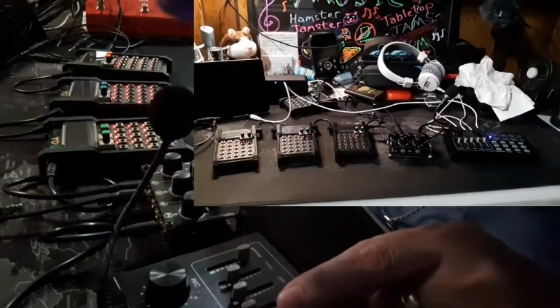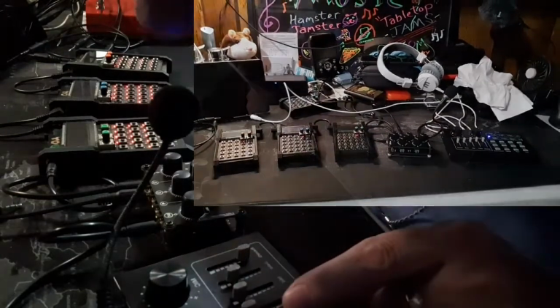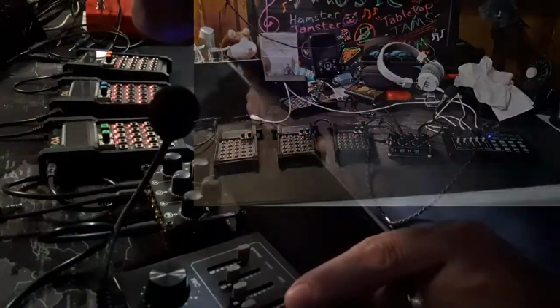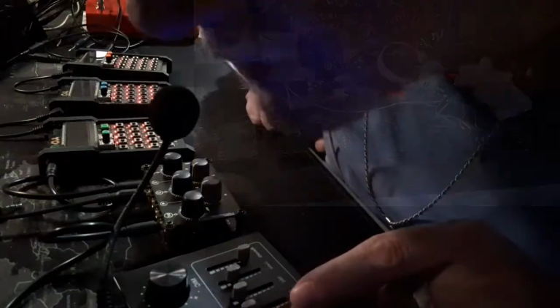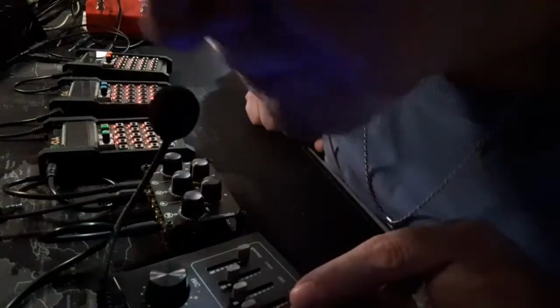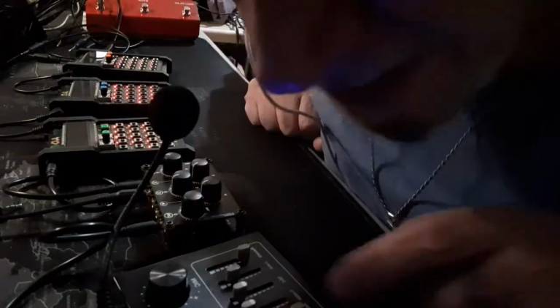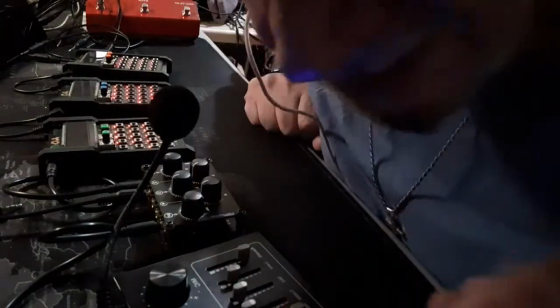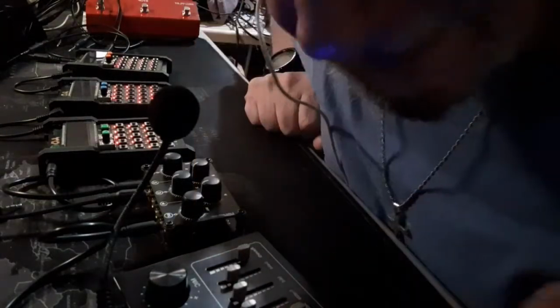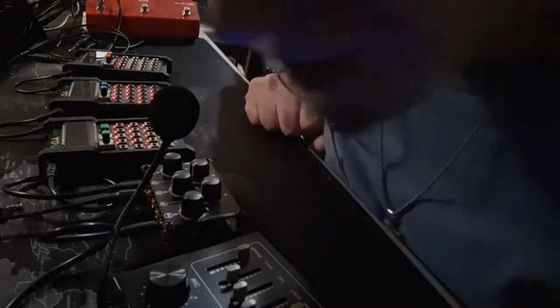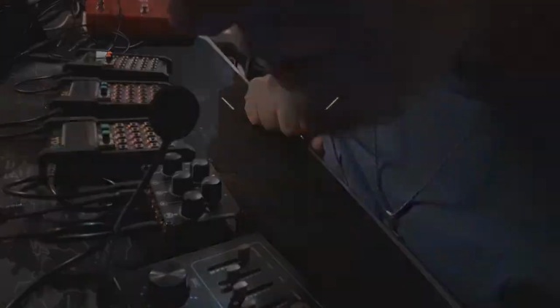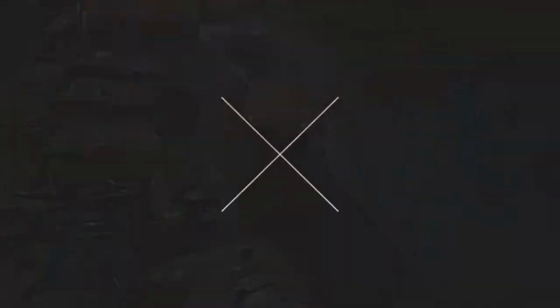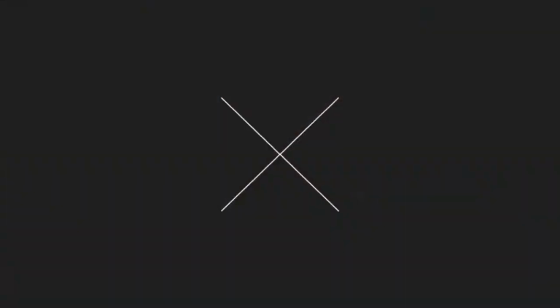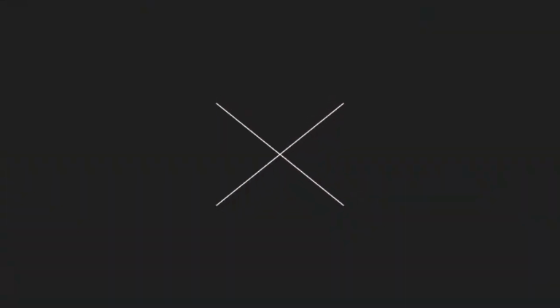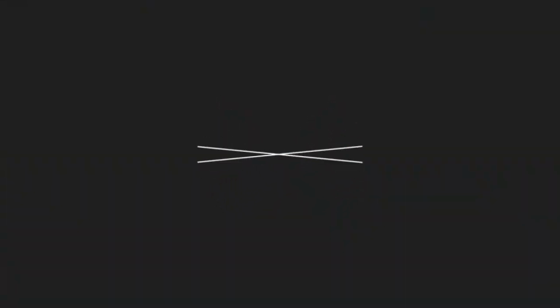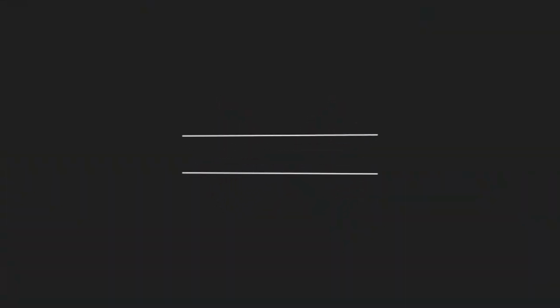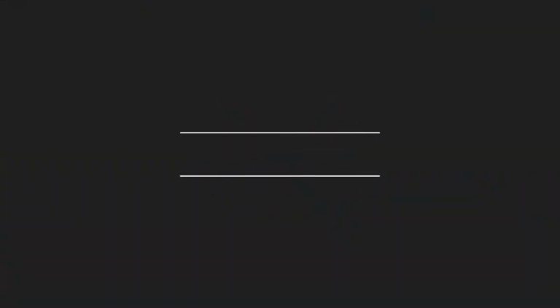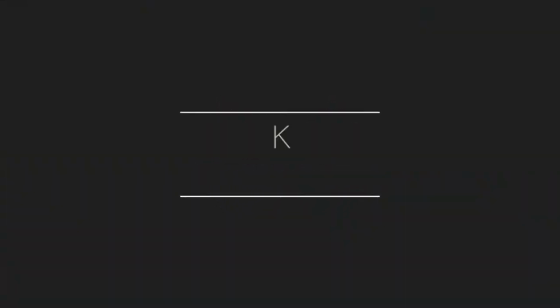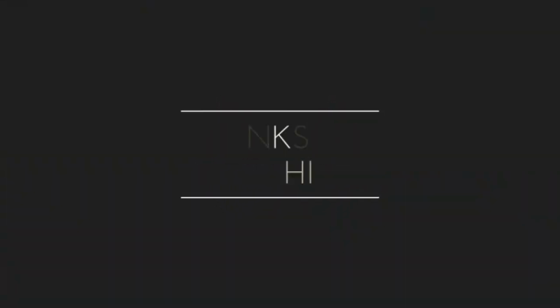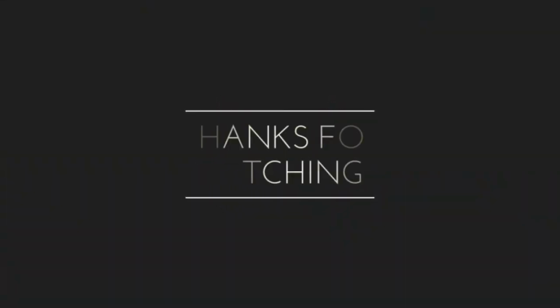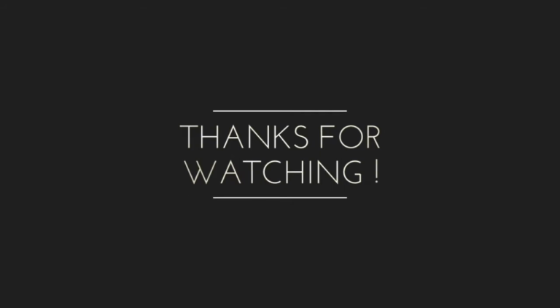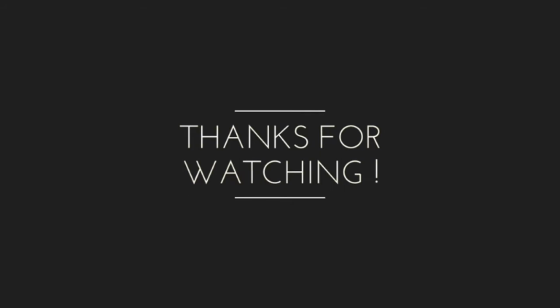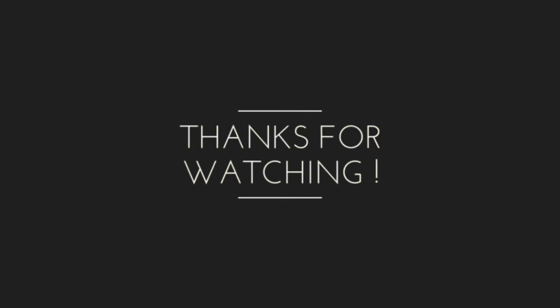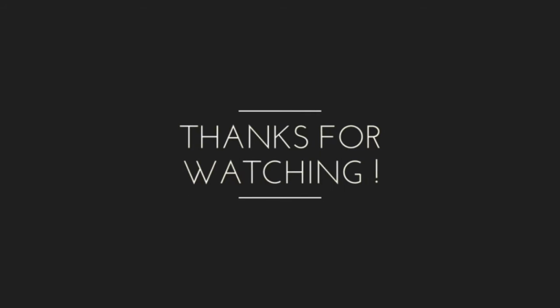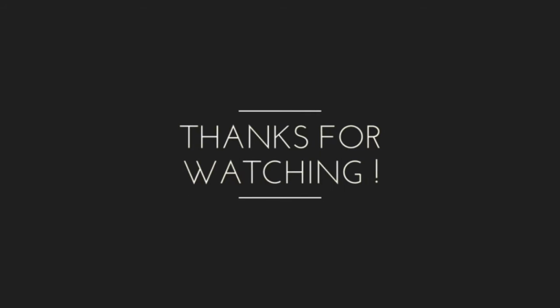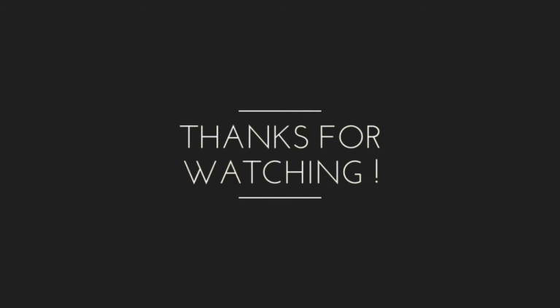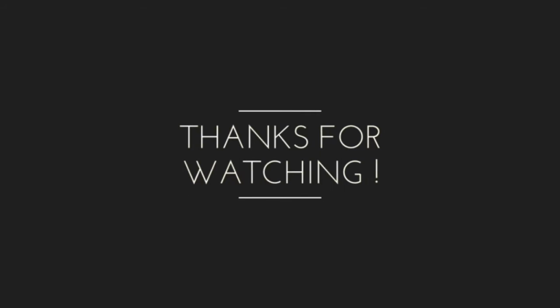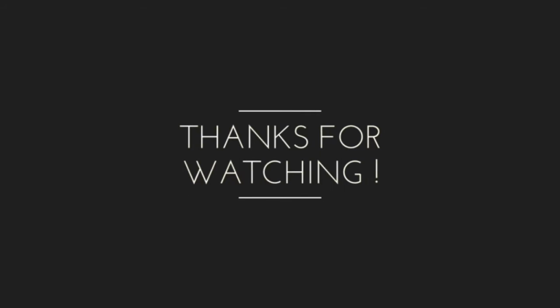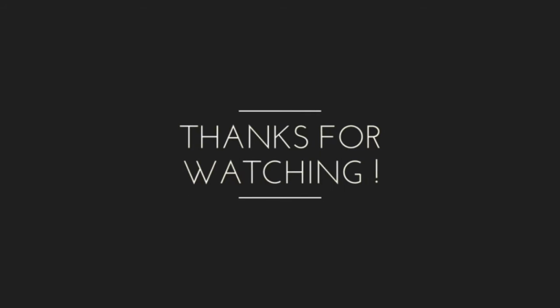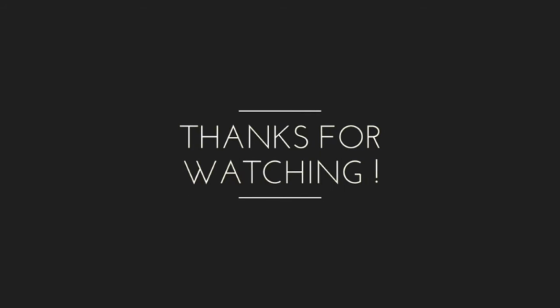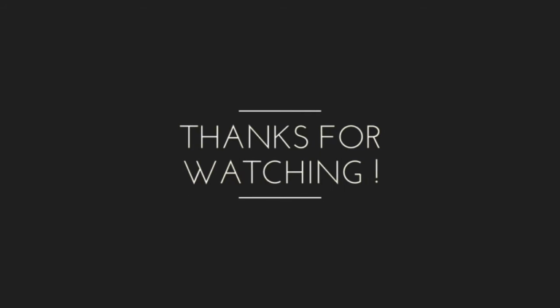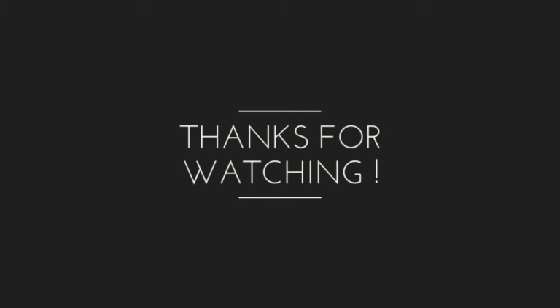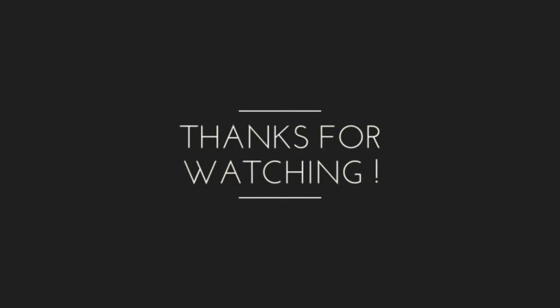Thanks for hanging with me, guys. Ciao. Thanks for having me.